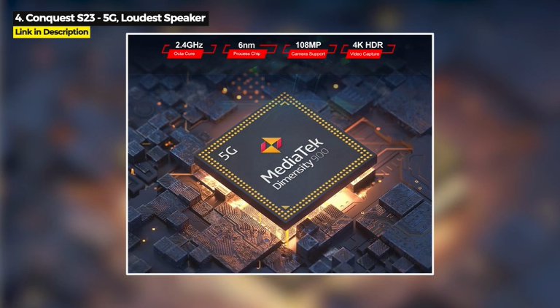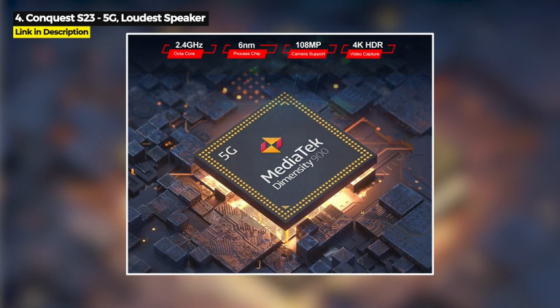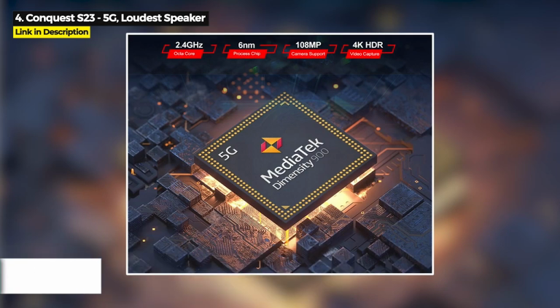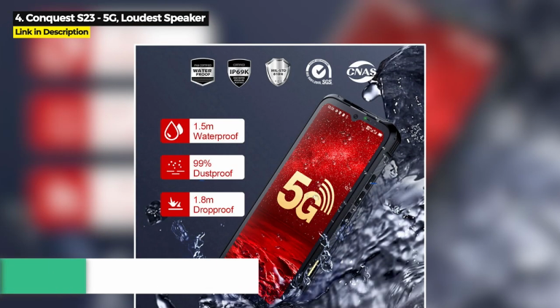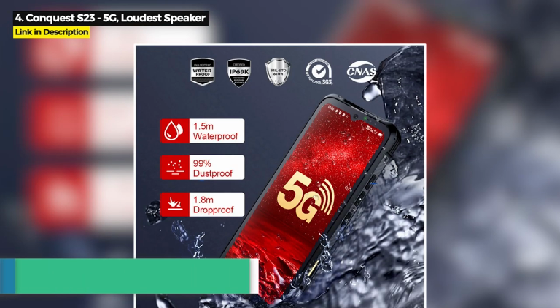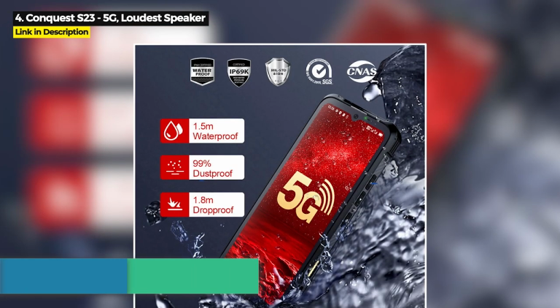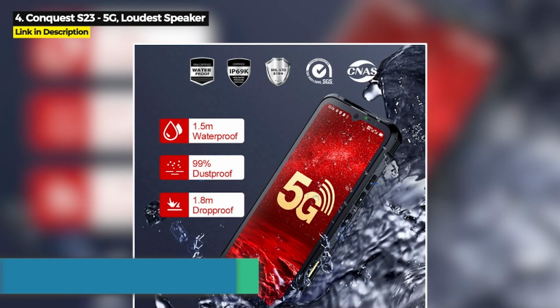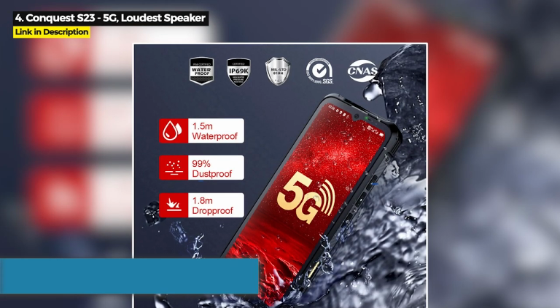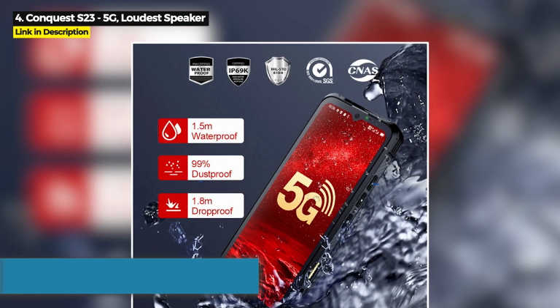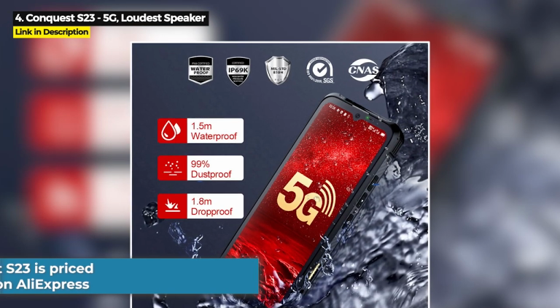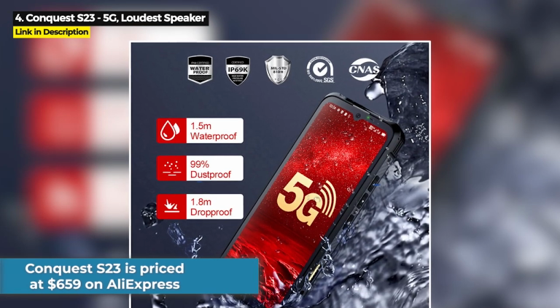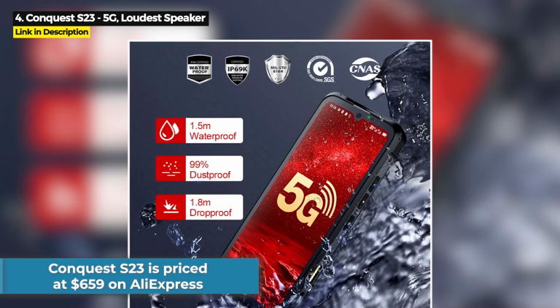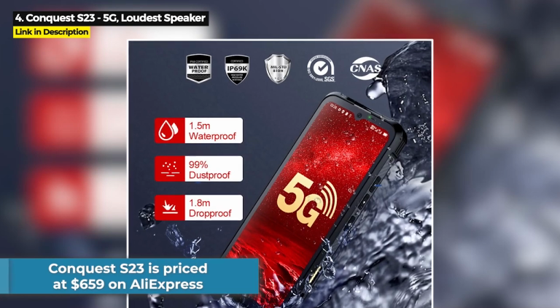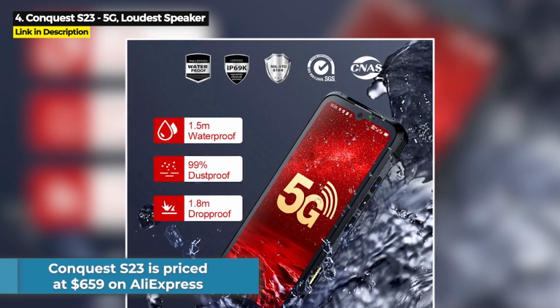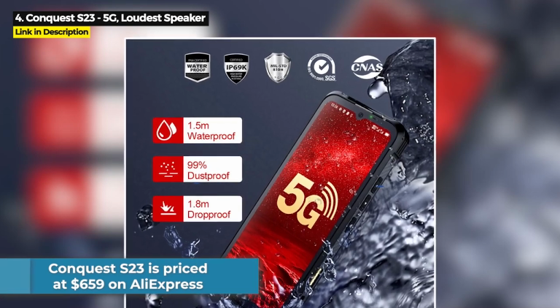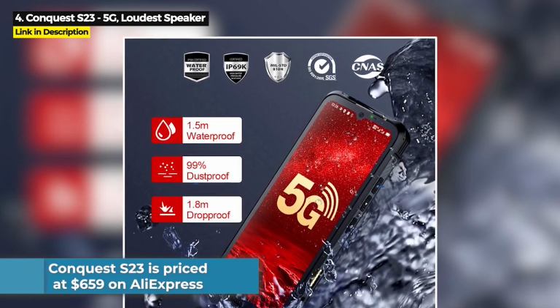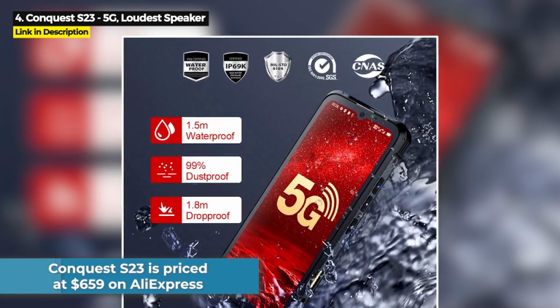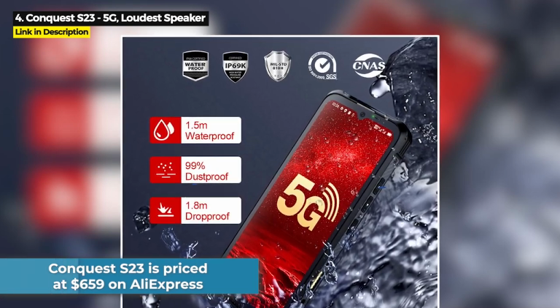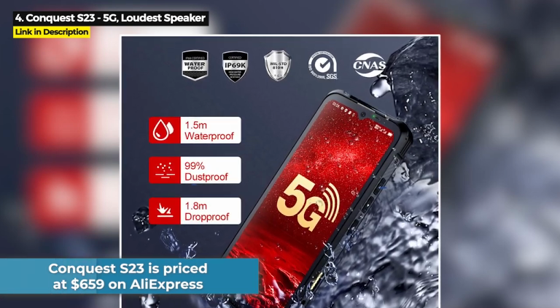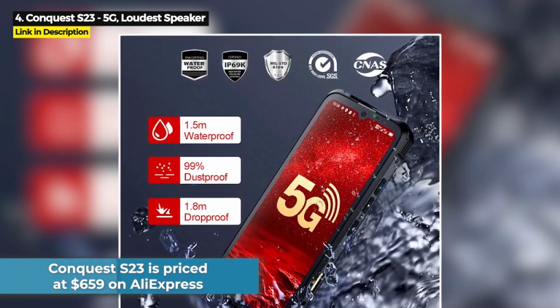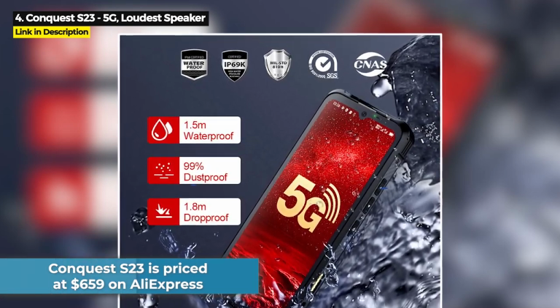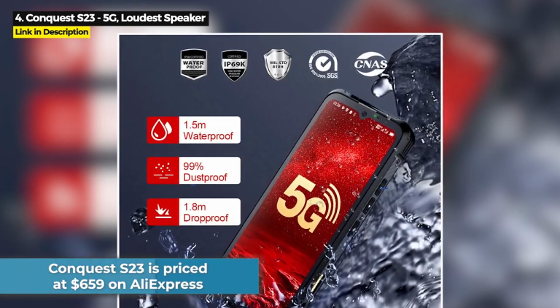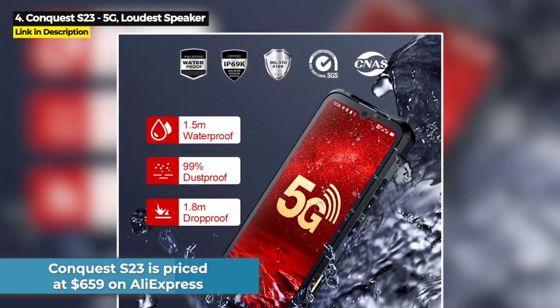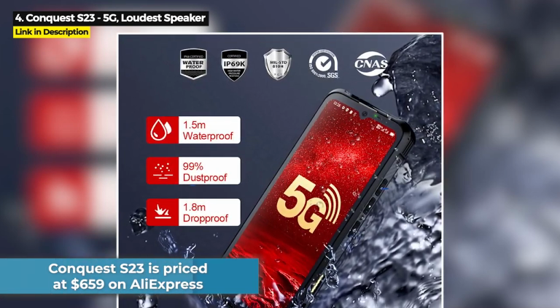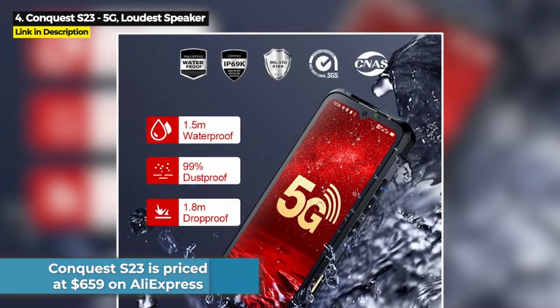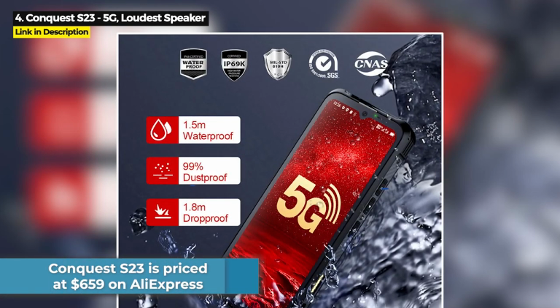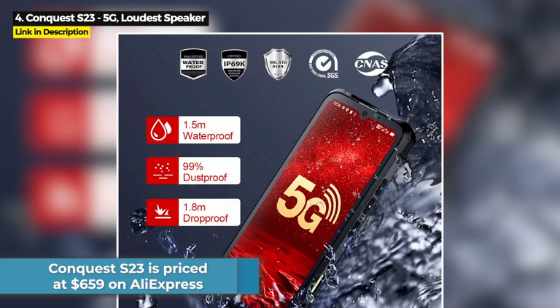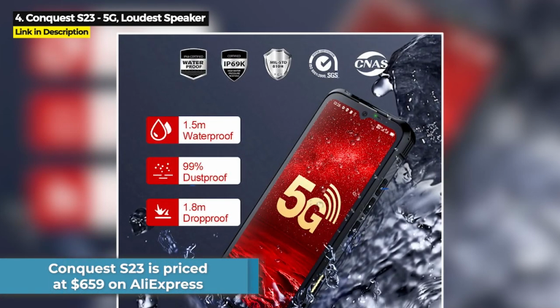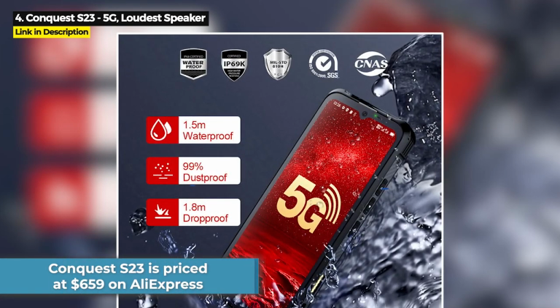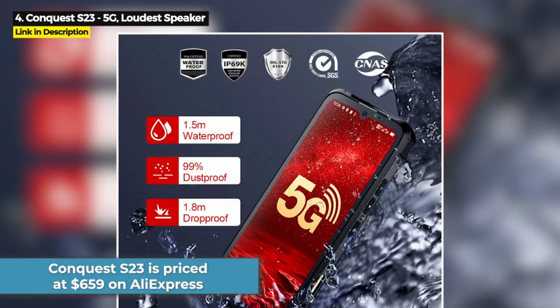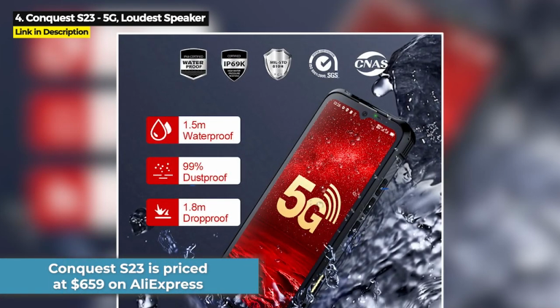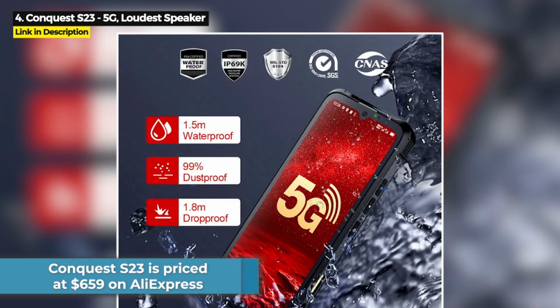The Conquest S23 is priced at $659 on AliExpress.